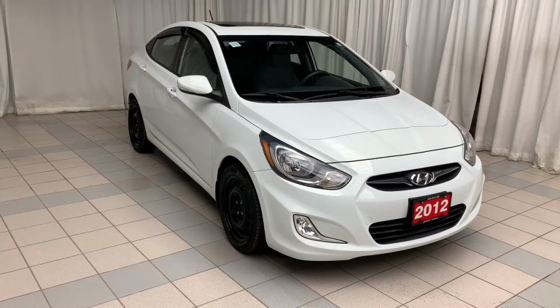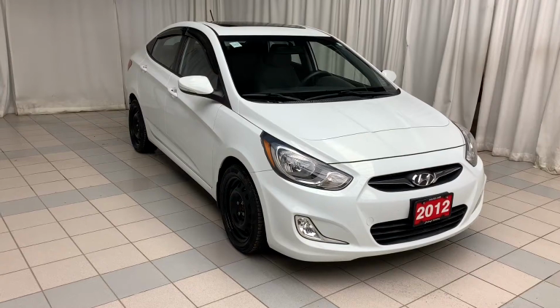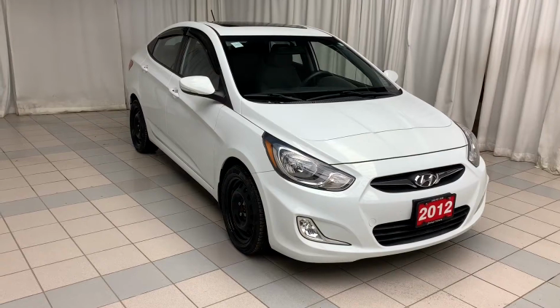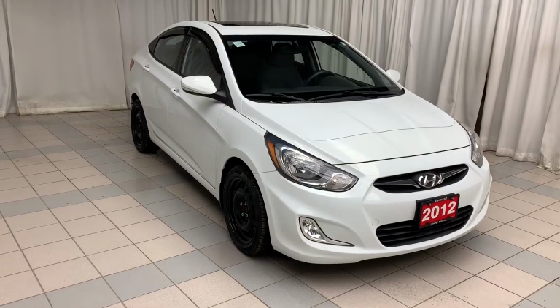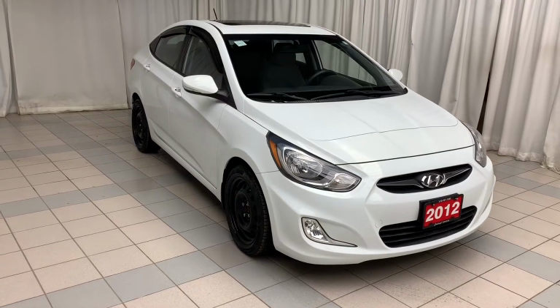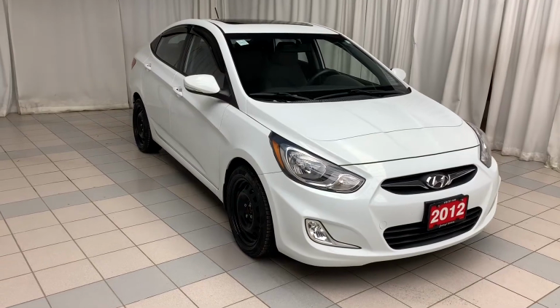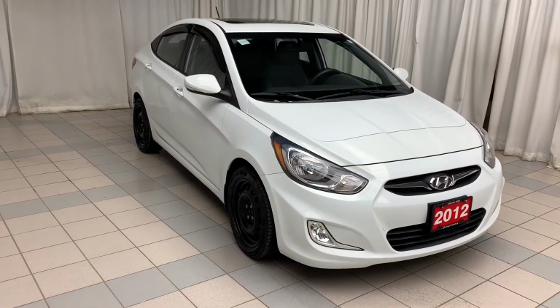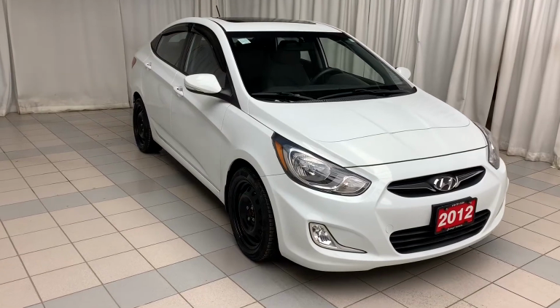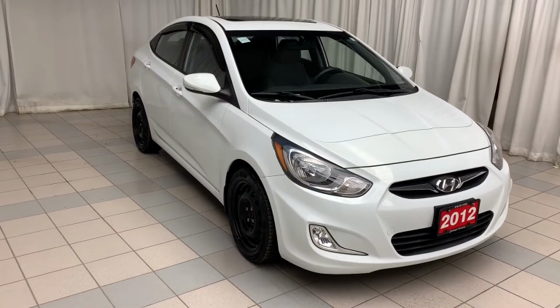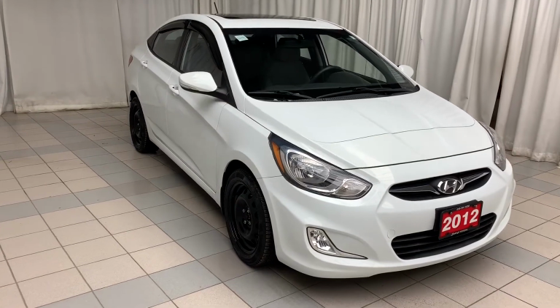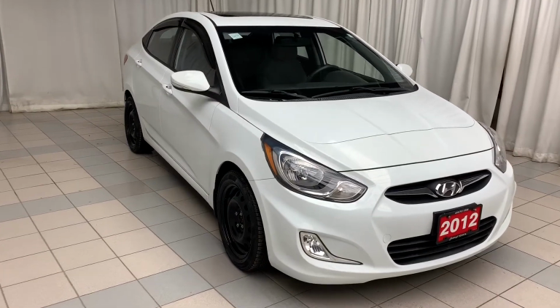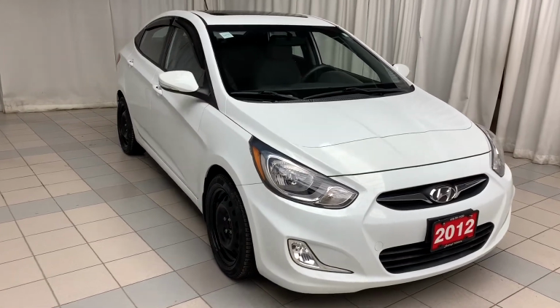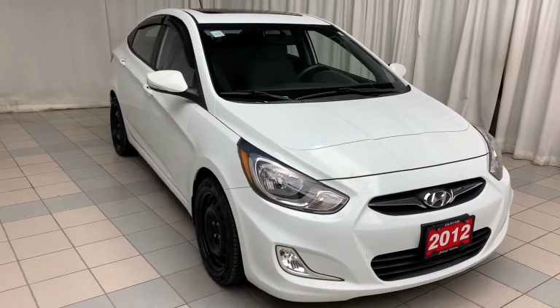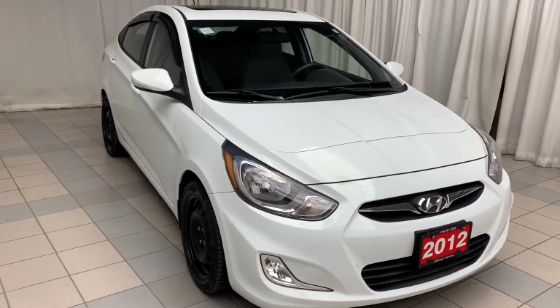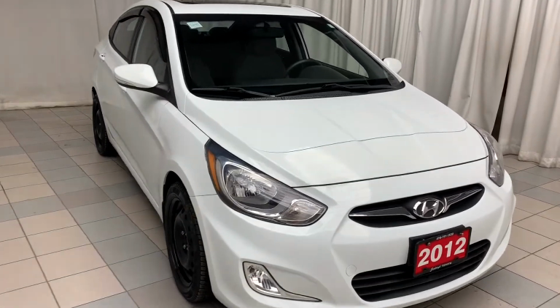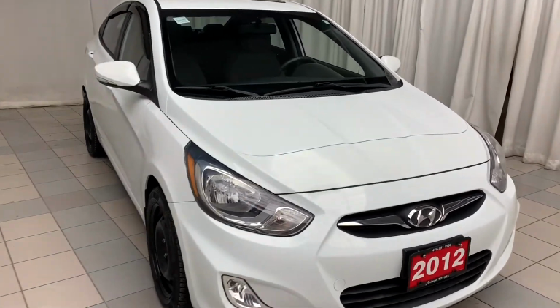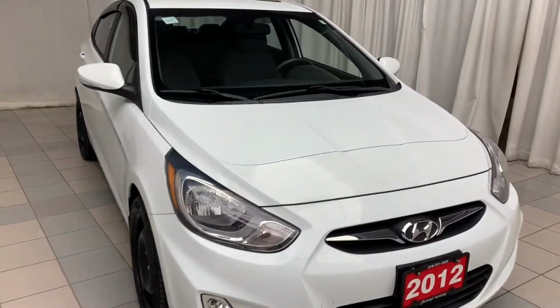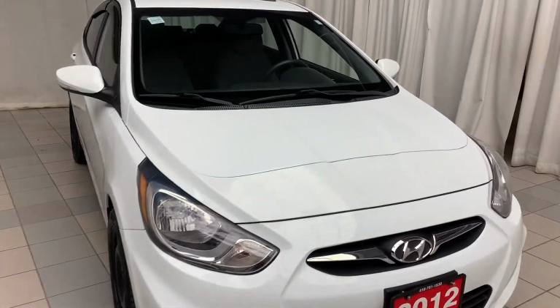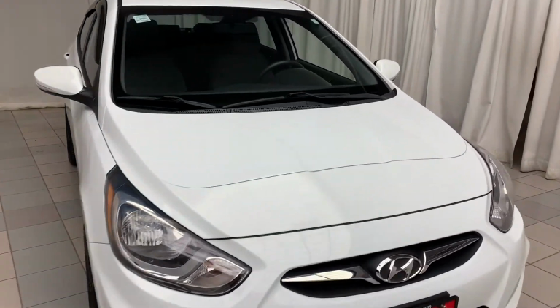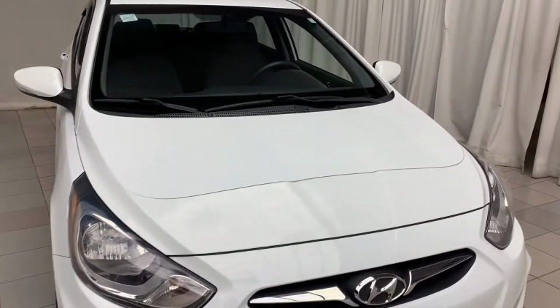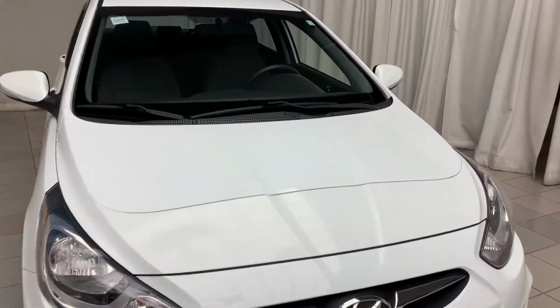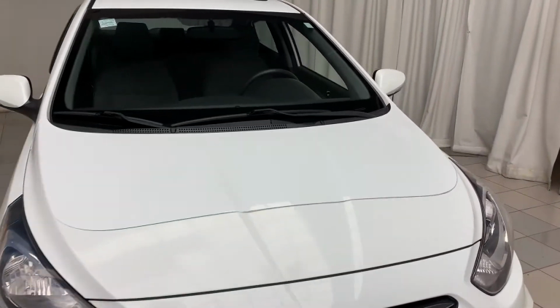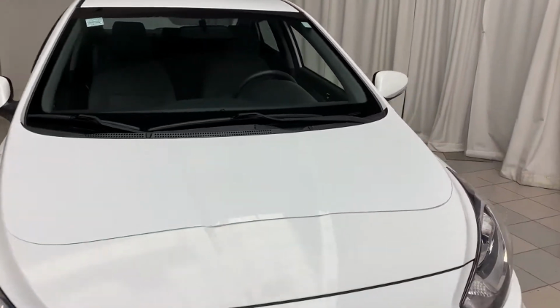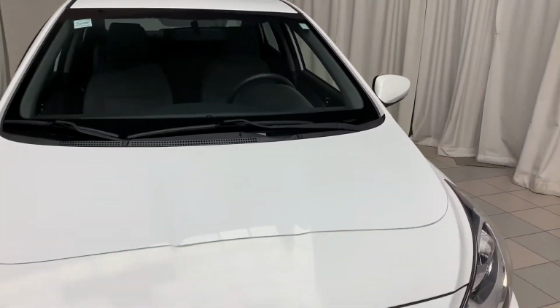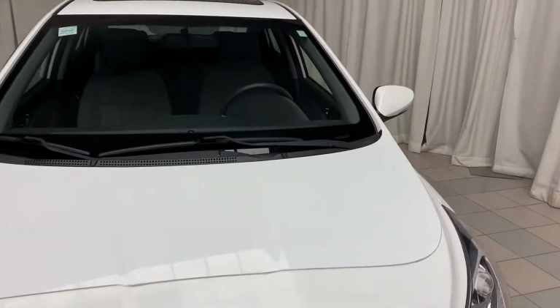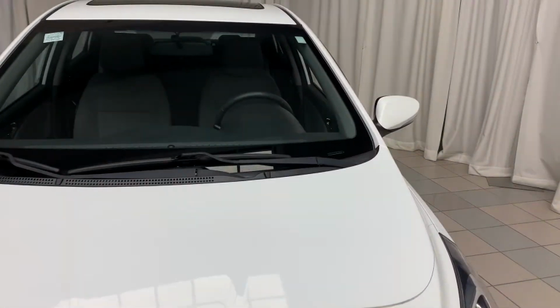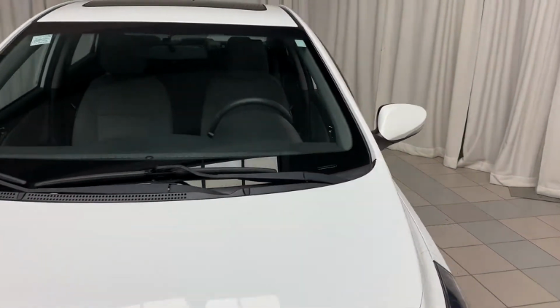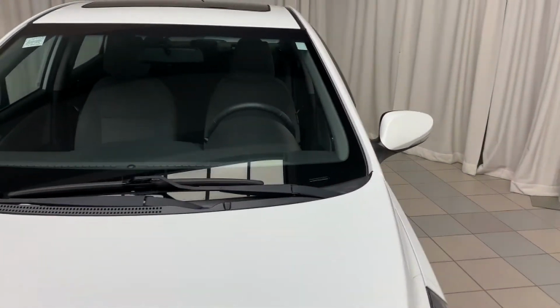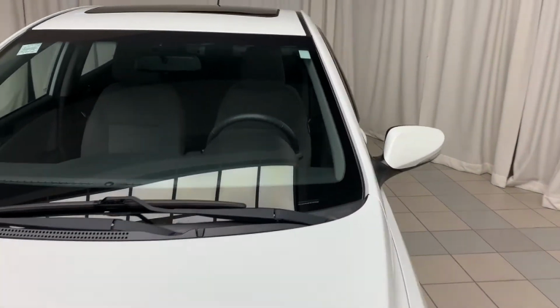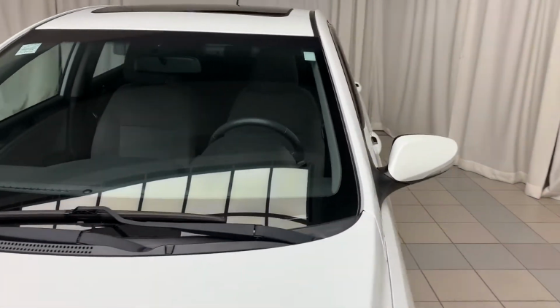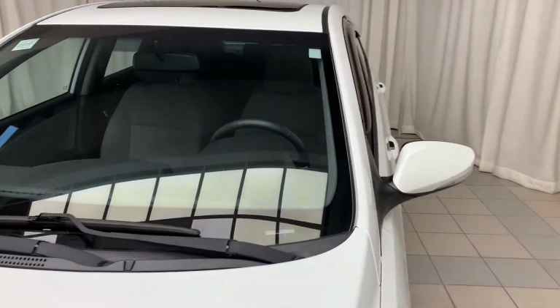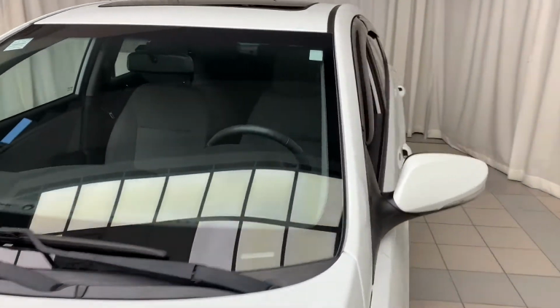Hello and welcome to Scarborough Toyota. Today we're taking a look at a 2012 Accent.